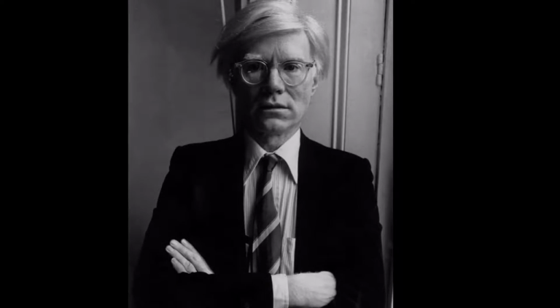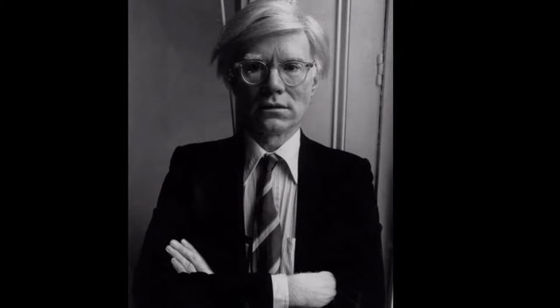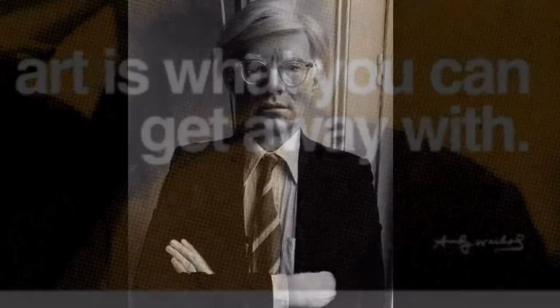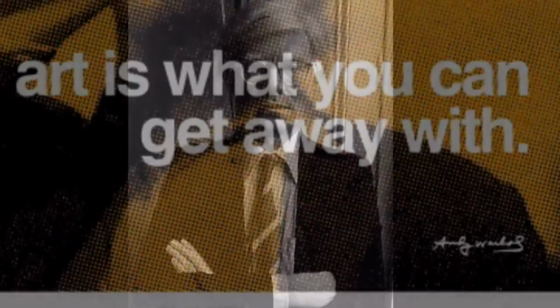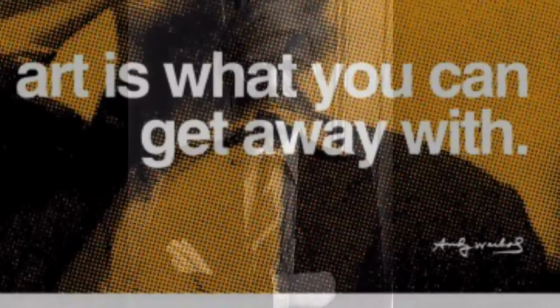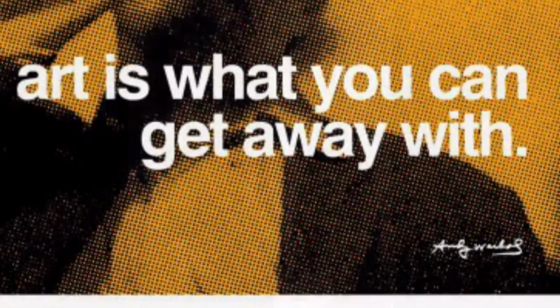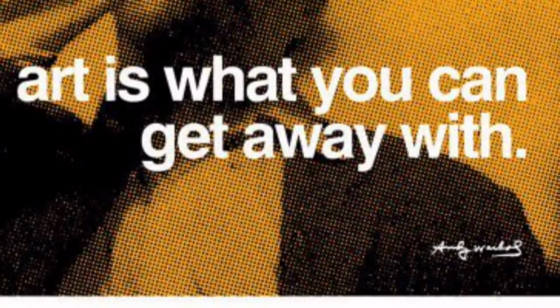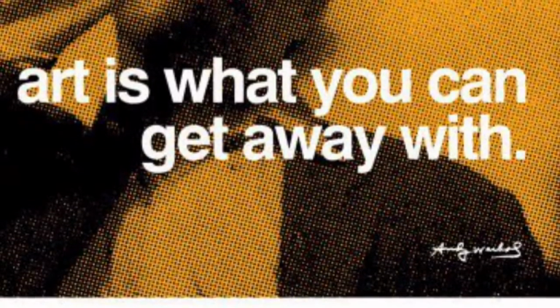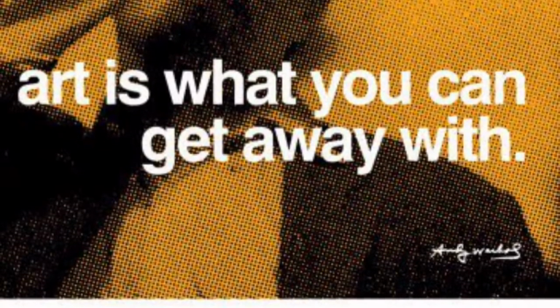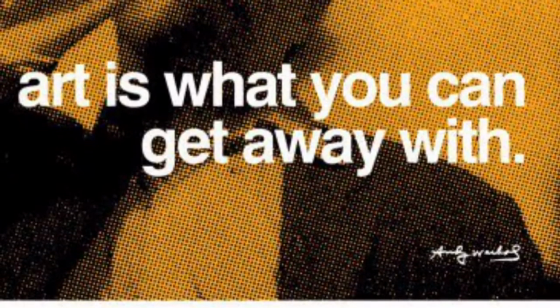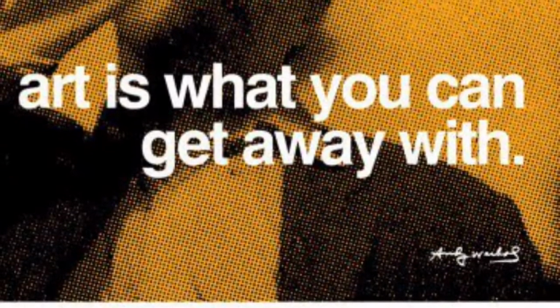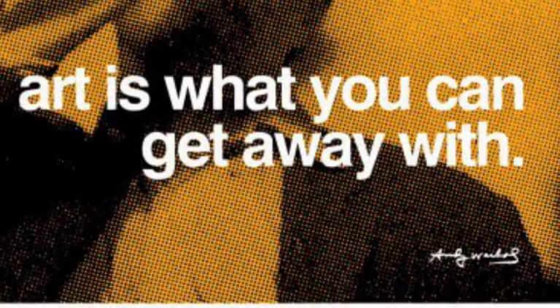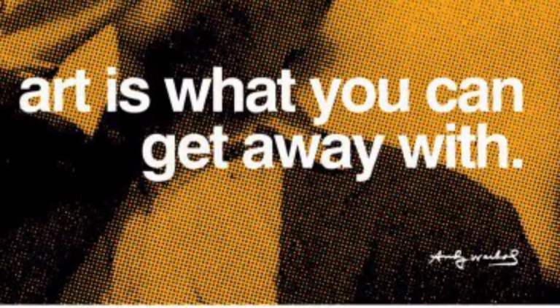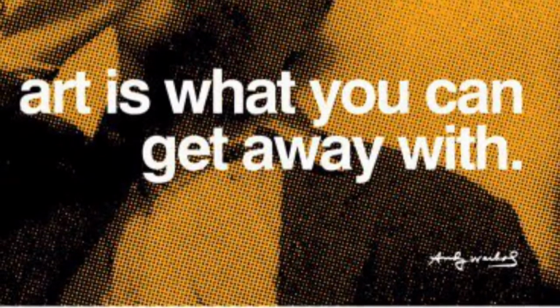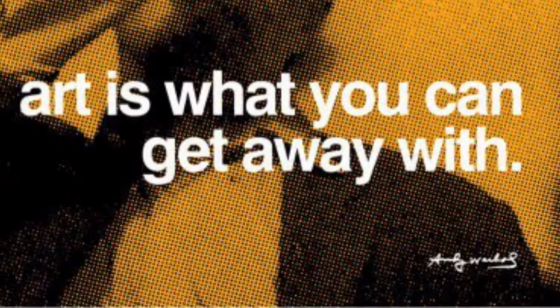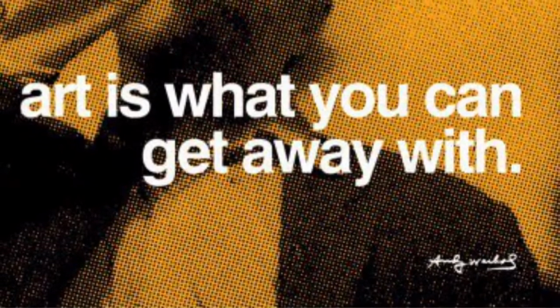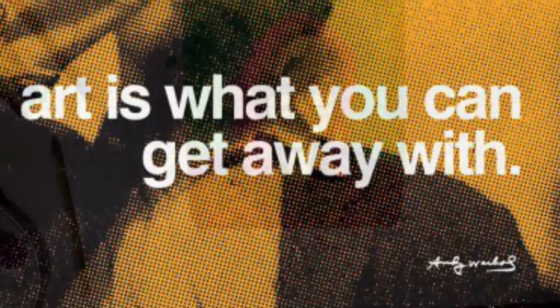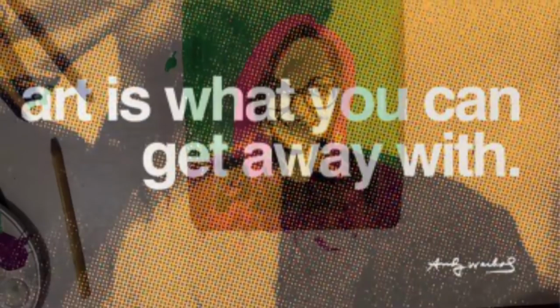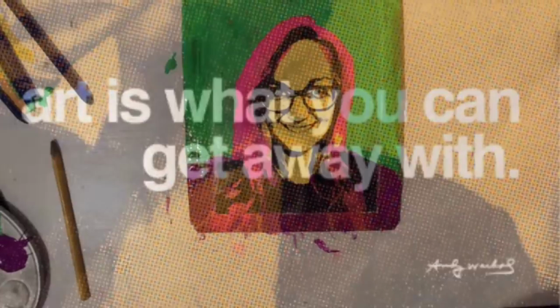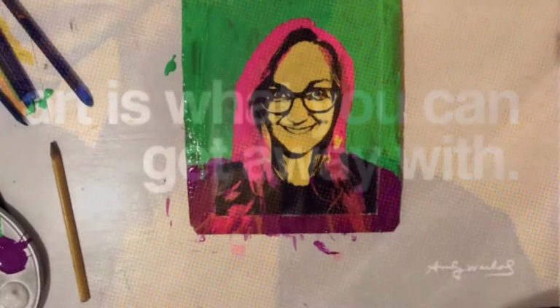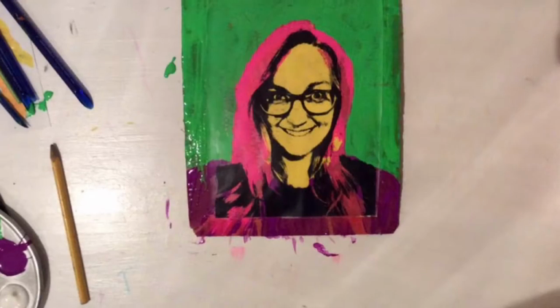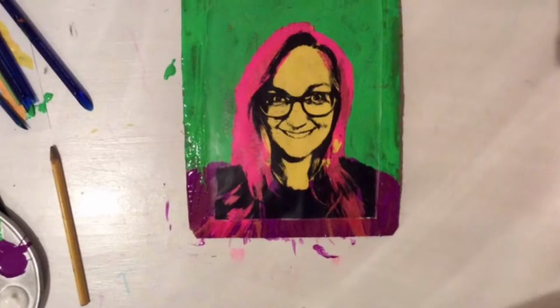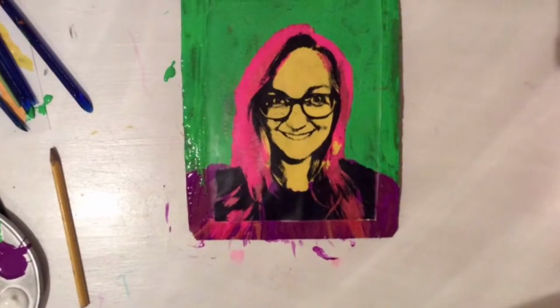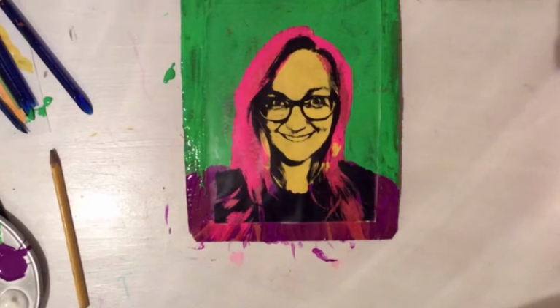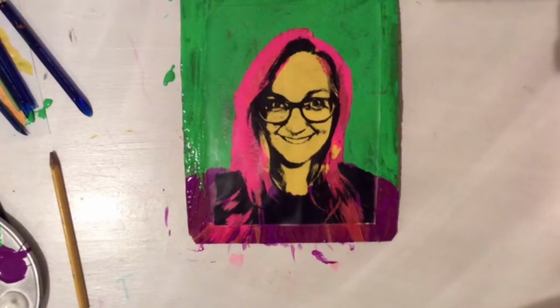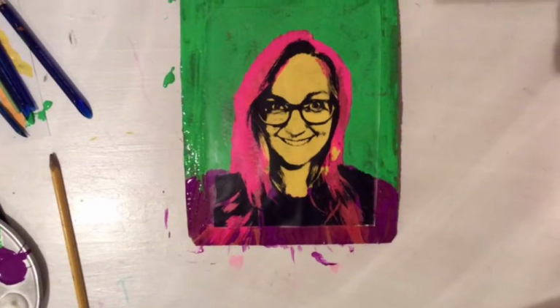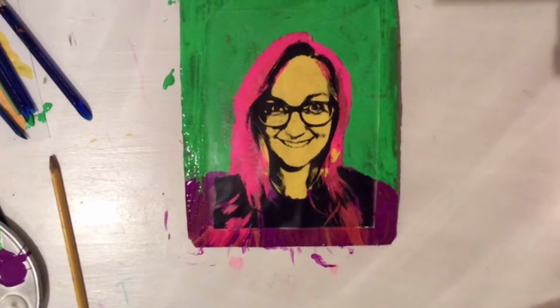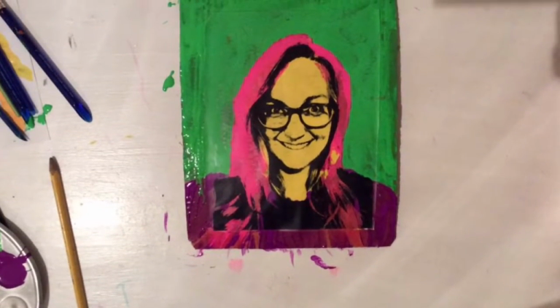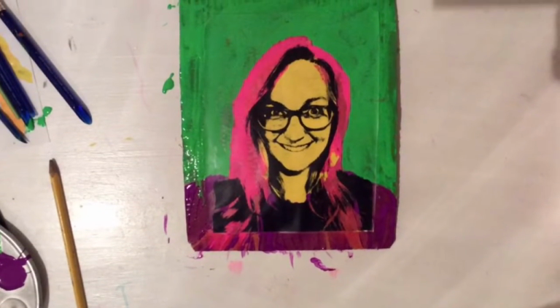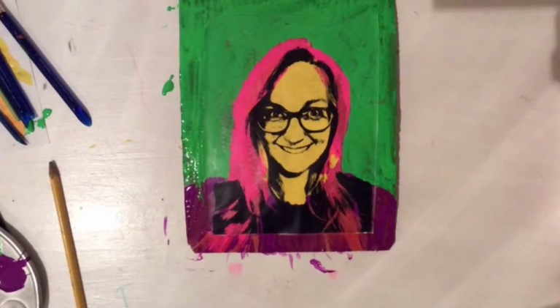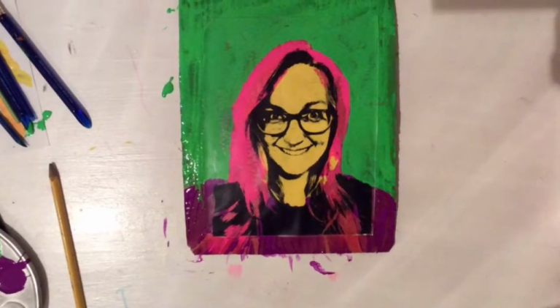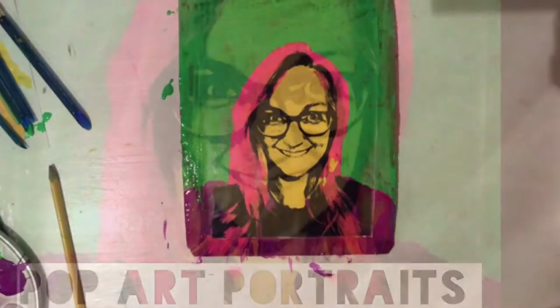There's Mr. Warhol right now. One of his most famous quotes is, 'Art is what you can get away with.' Let's see what we can get away with today.